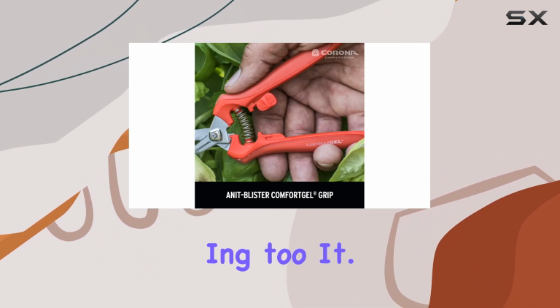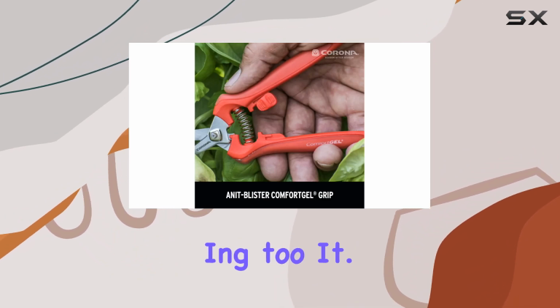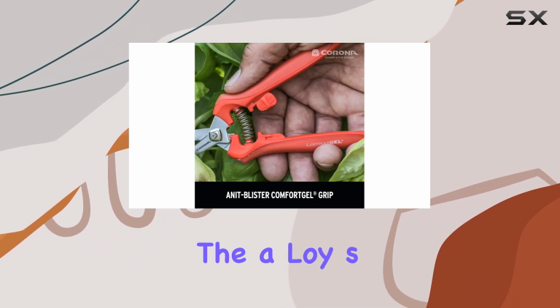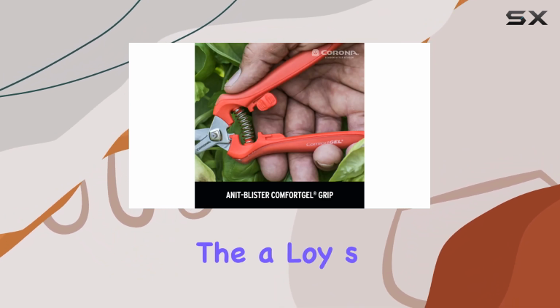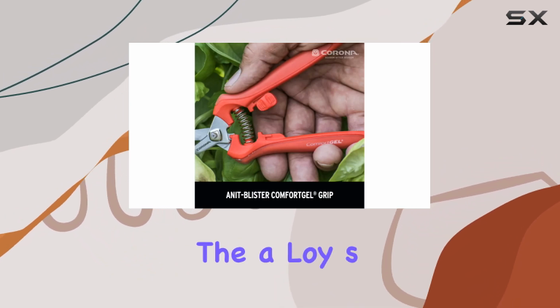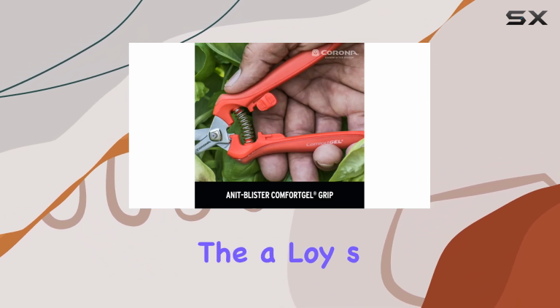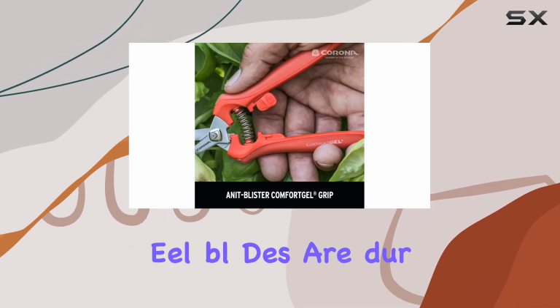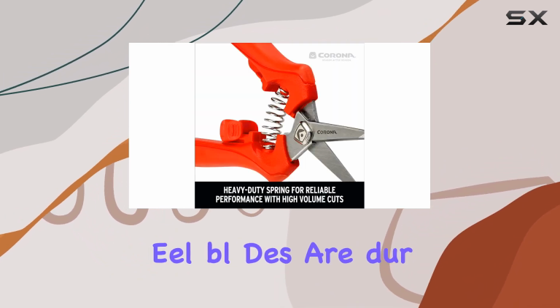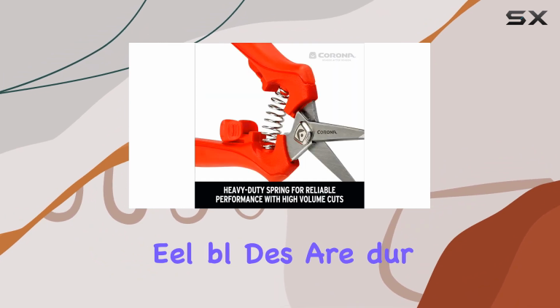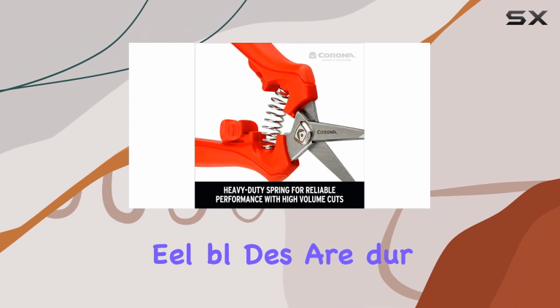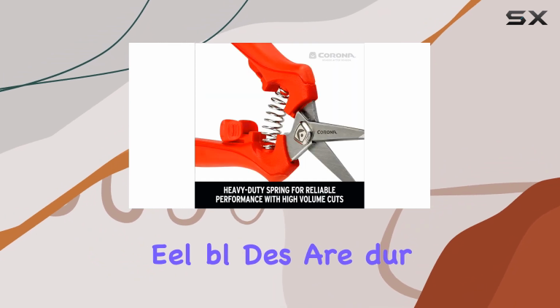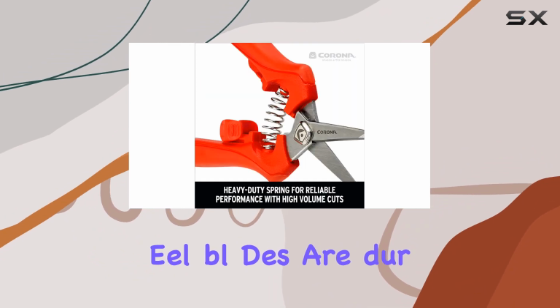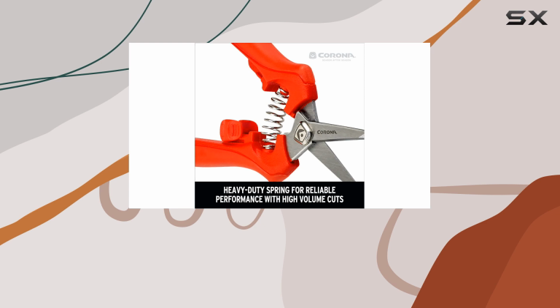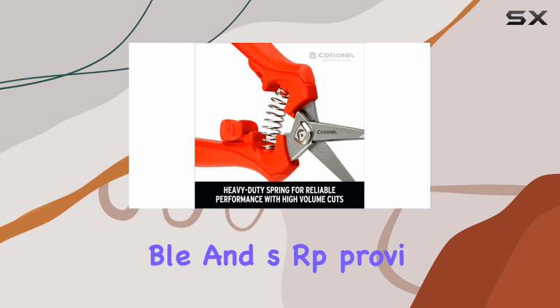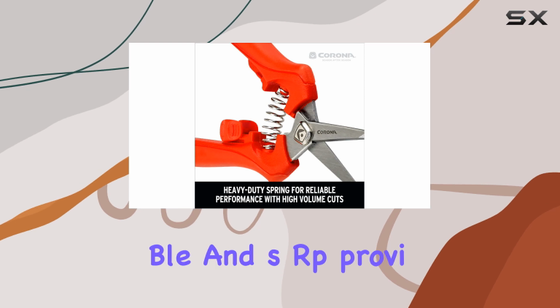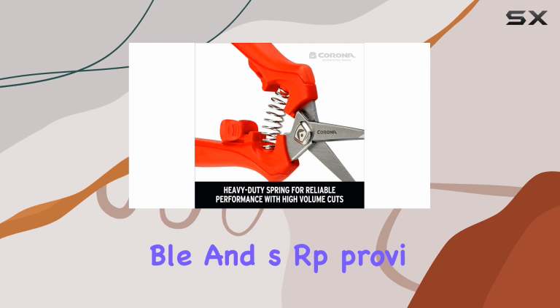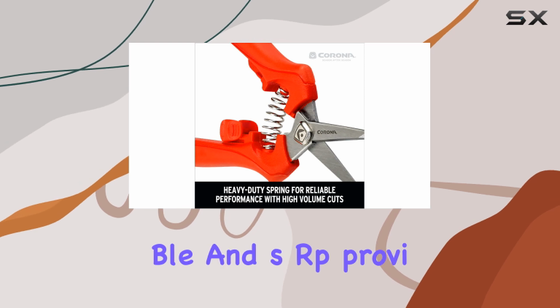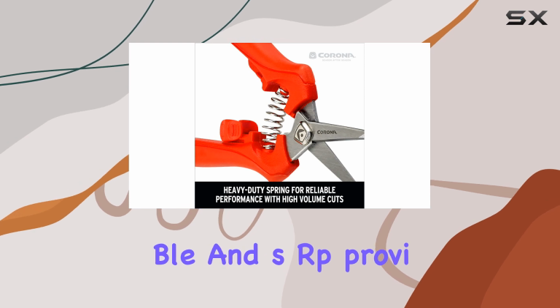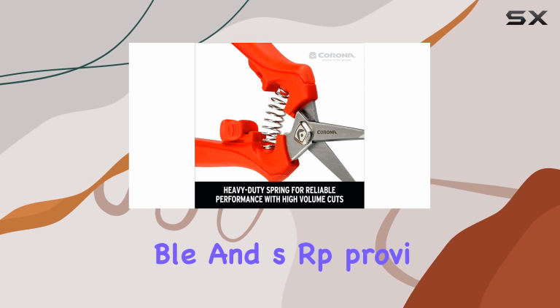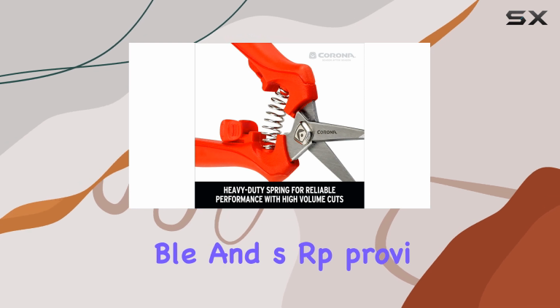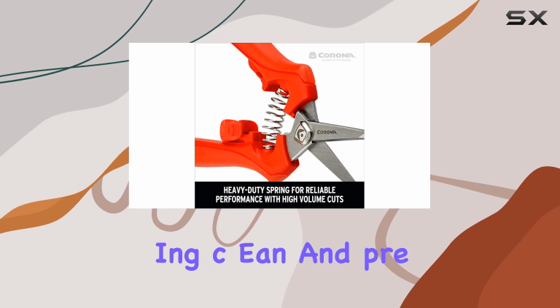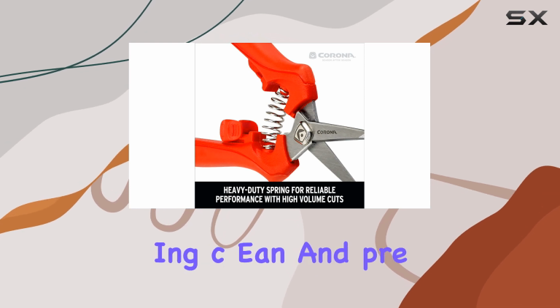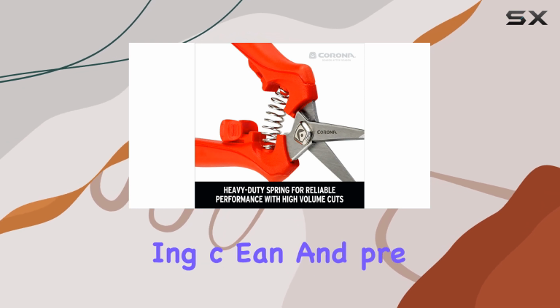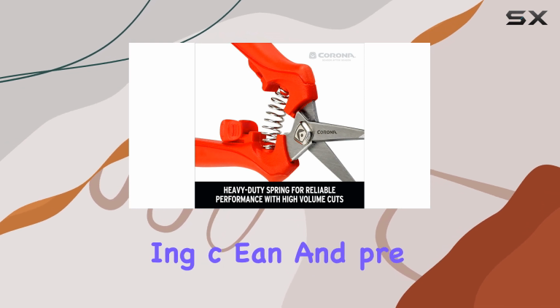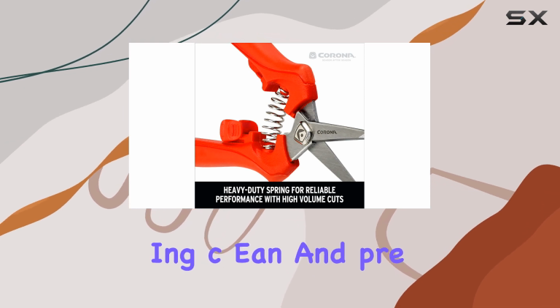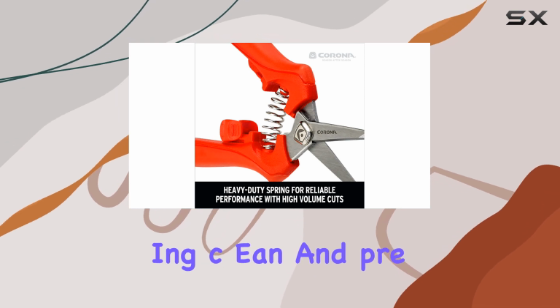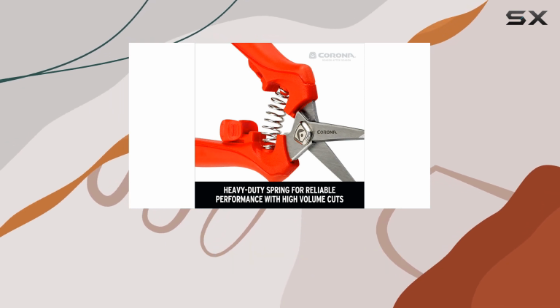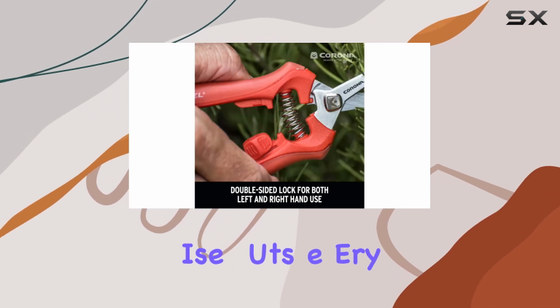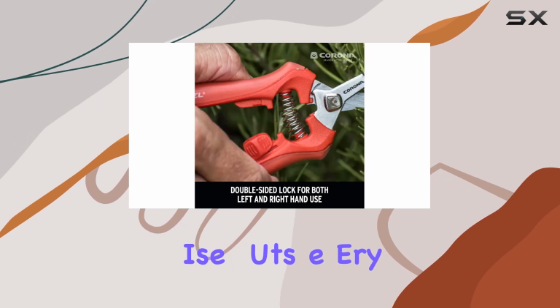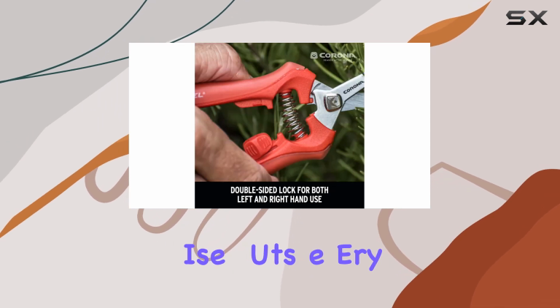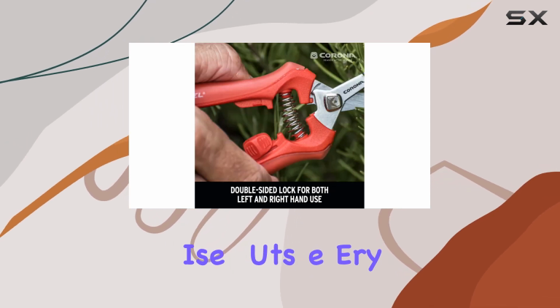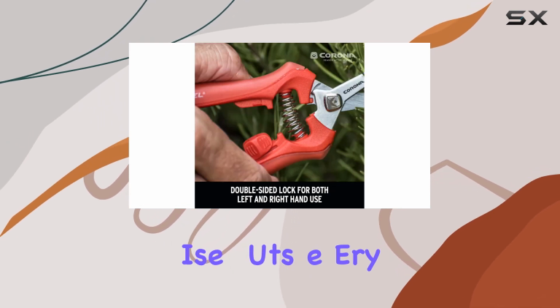The alloy steel blades are durable and sharp, providing clean and precise cuts every time.